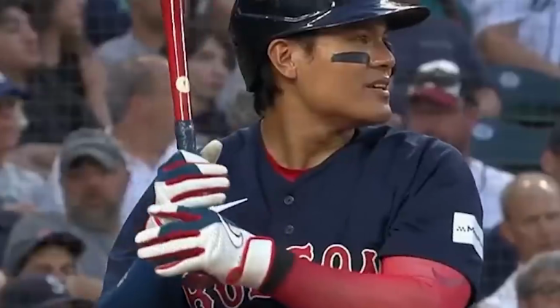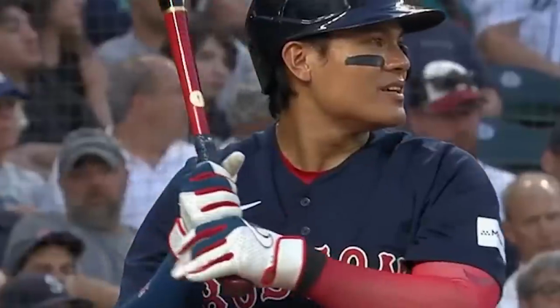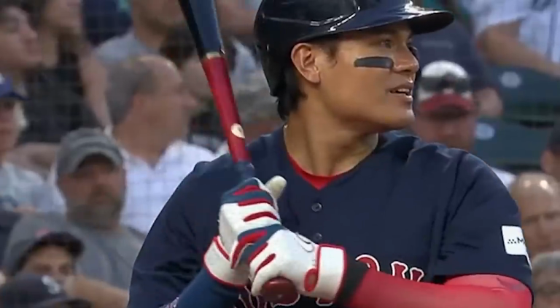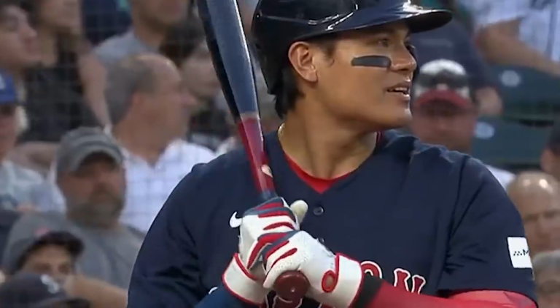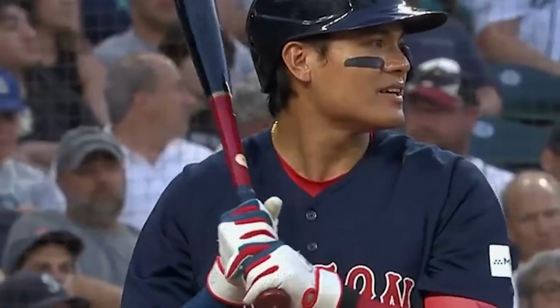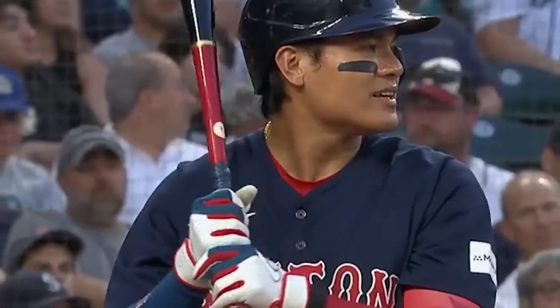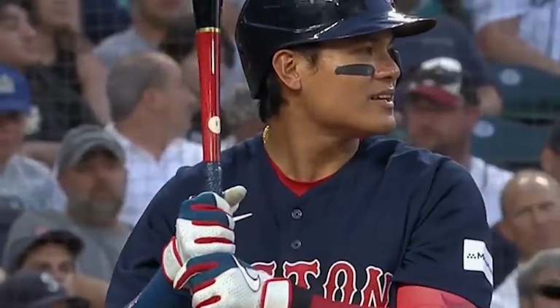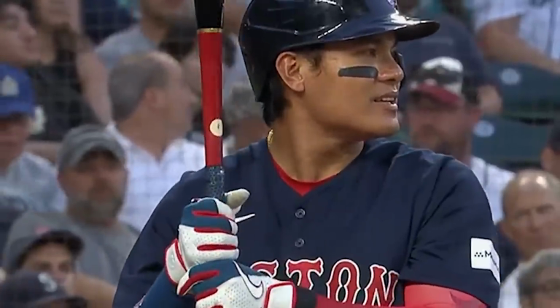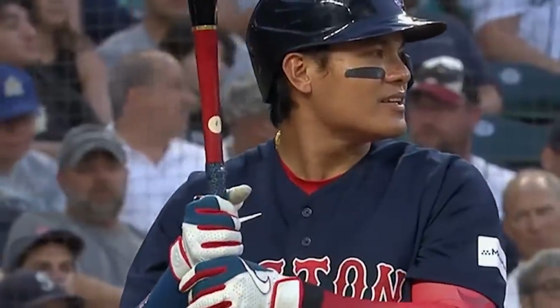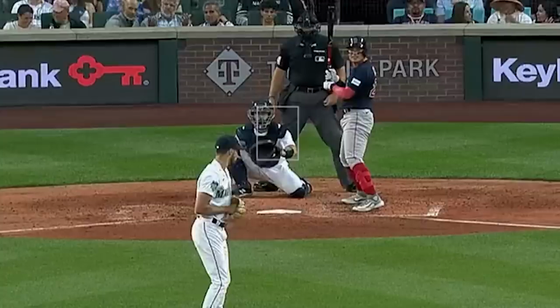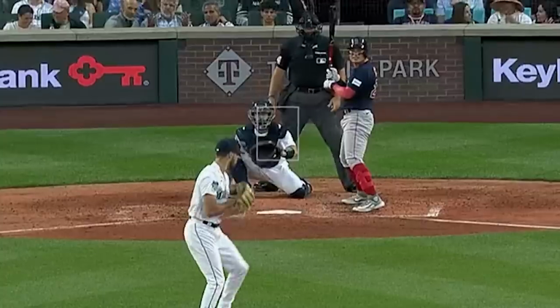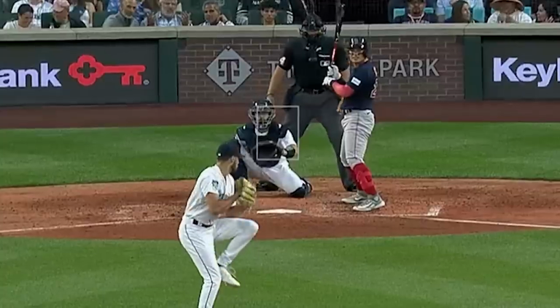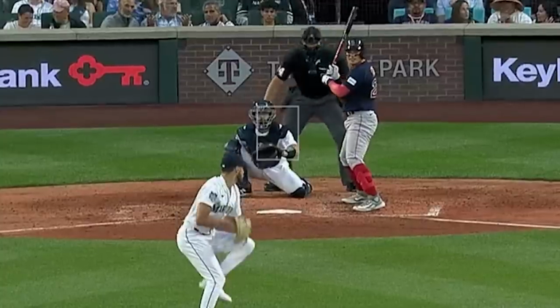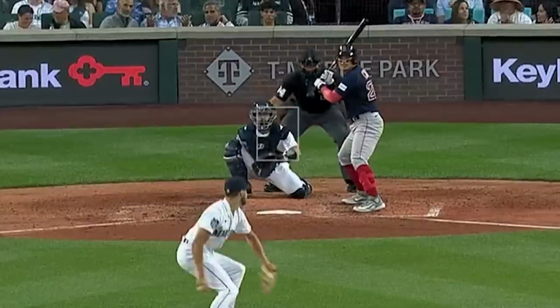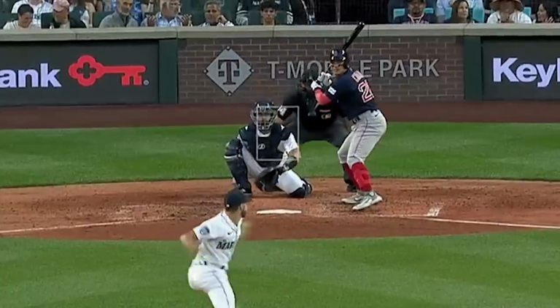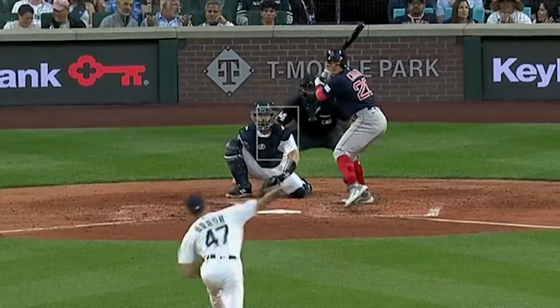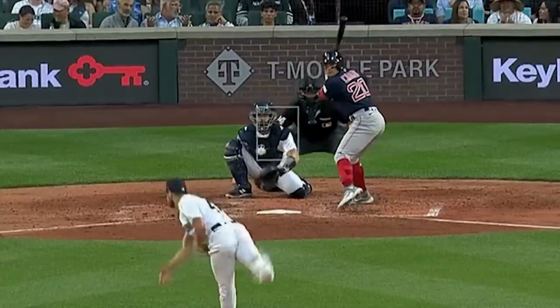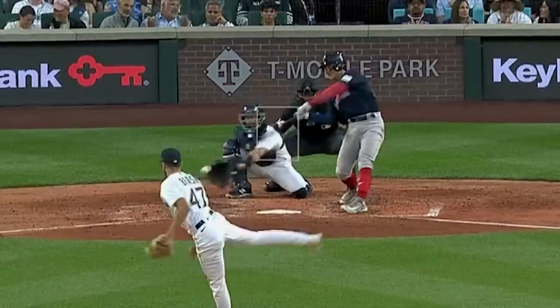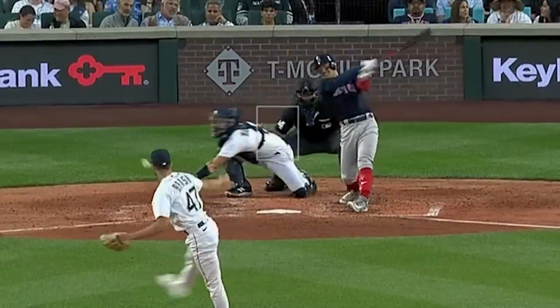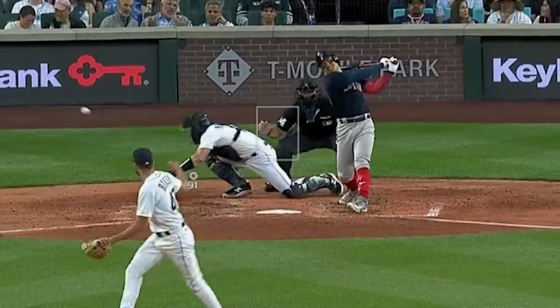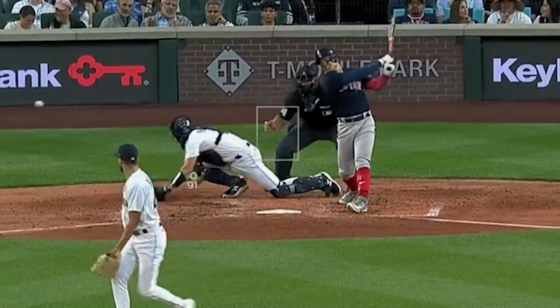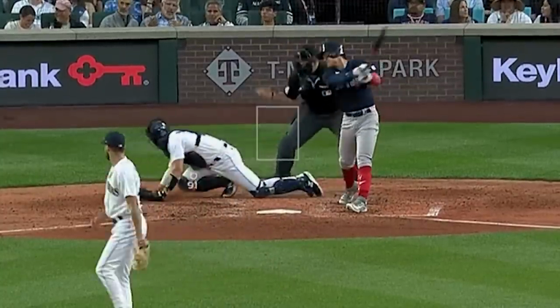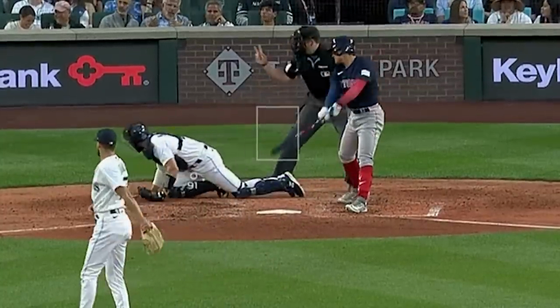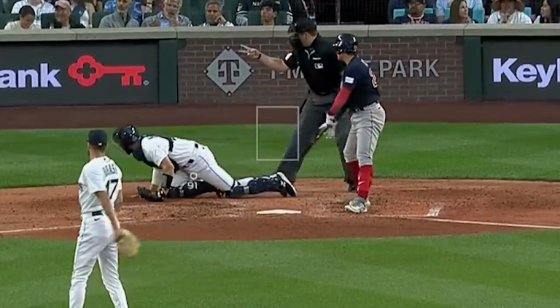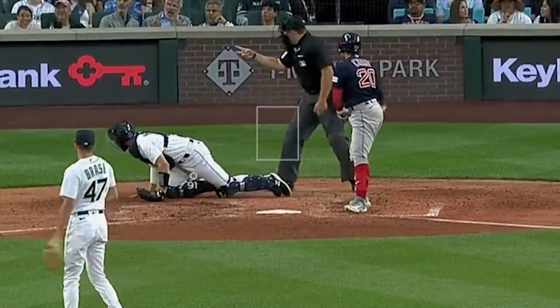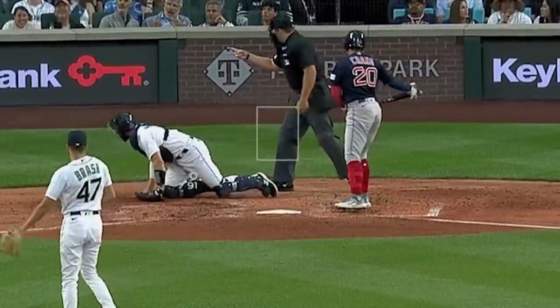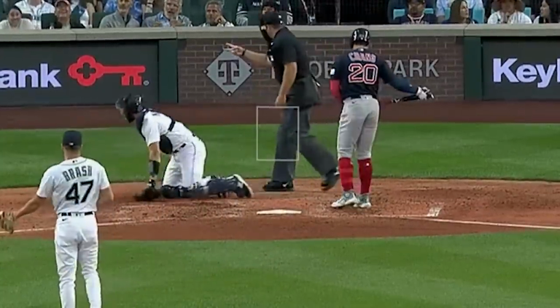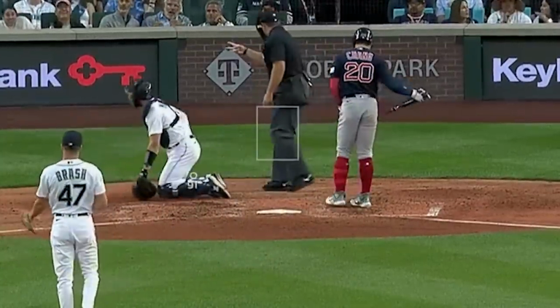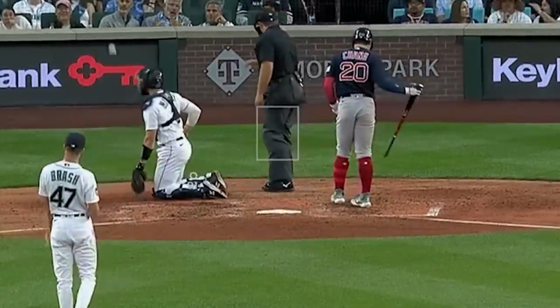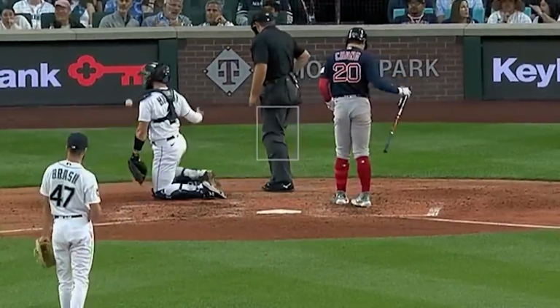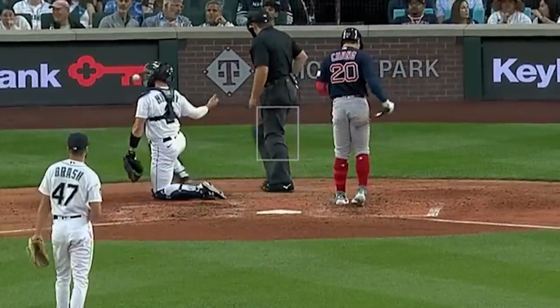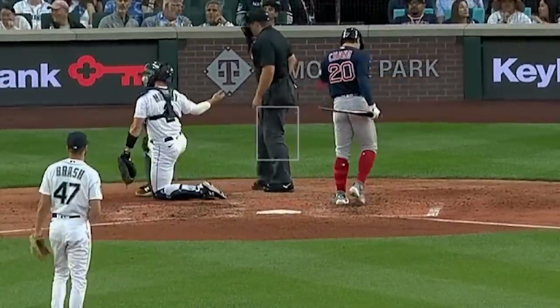On second thought, Yu Chang might have been using Angel Hernandez's eyes on that Matt Brash pitch.